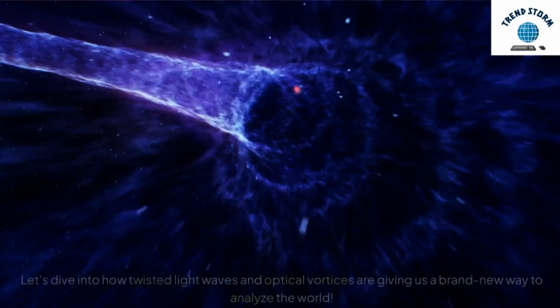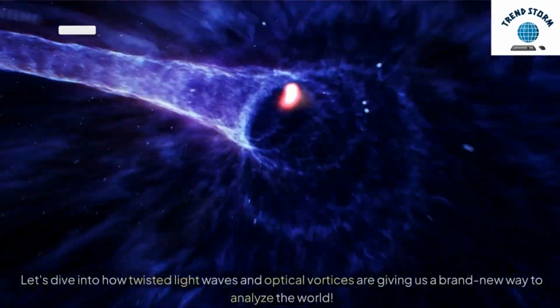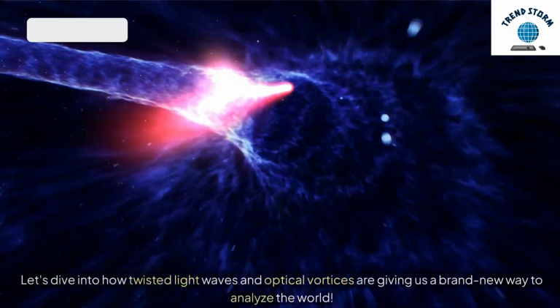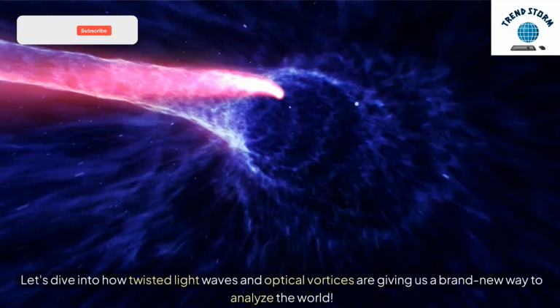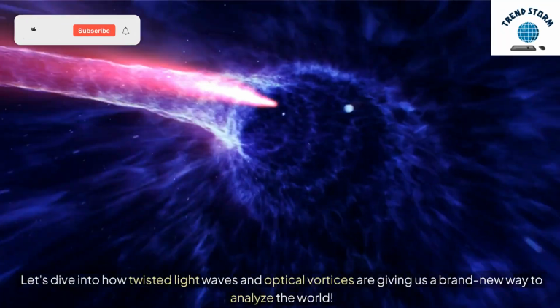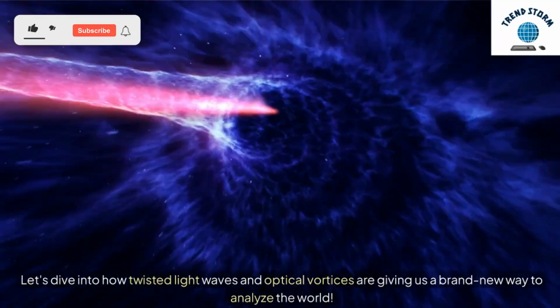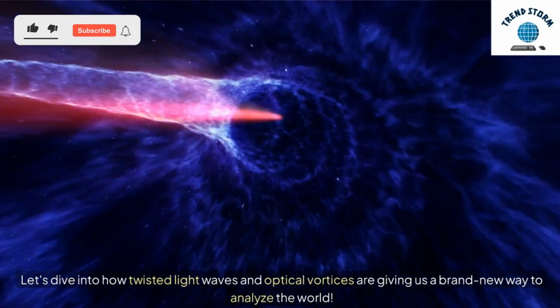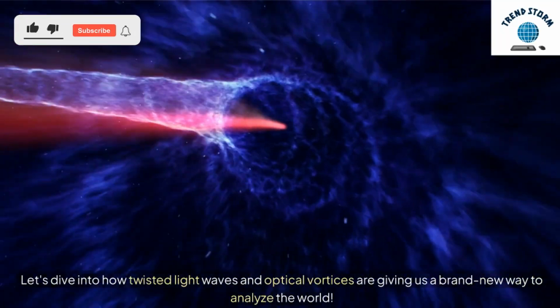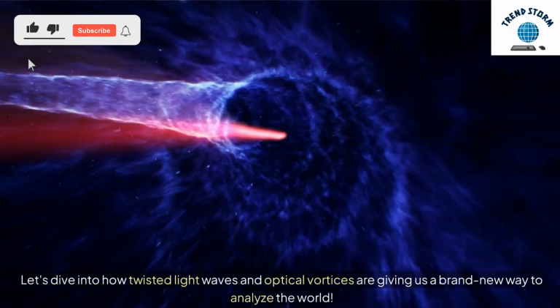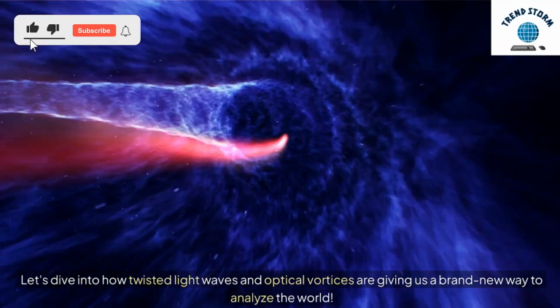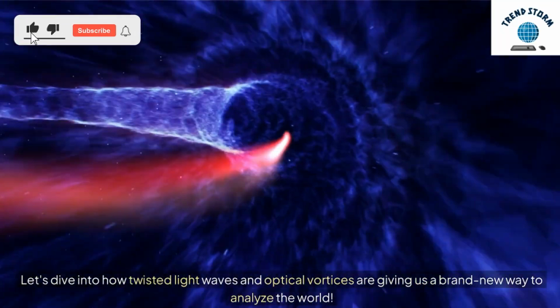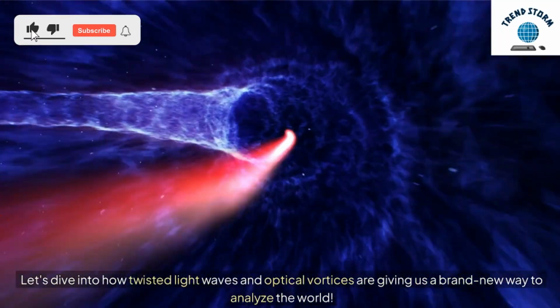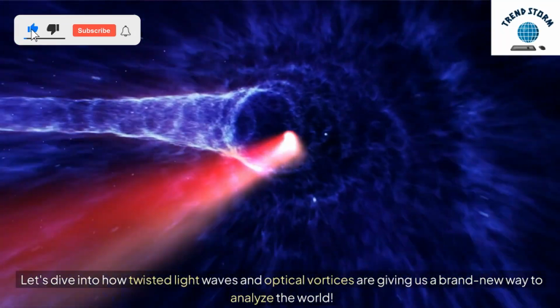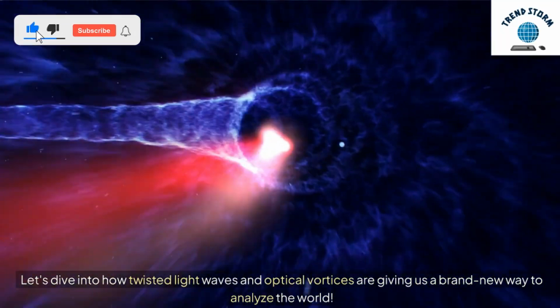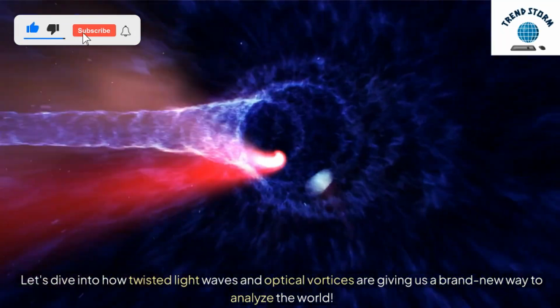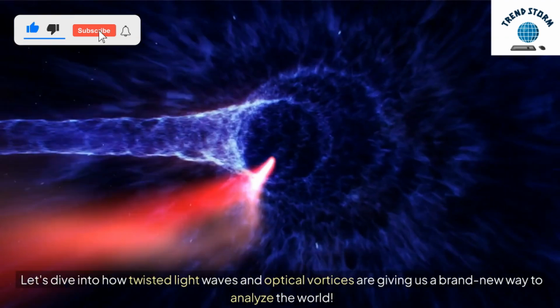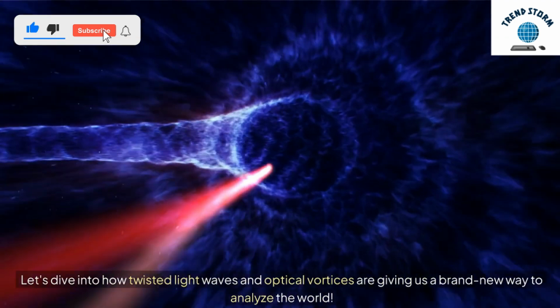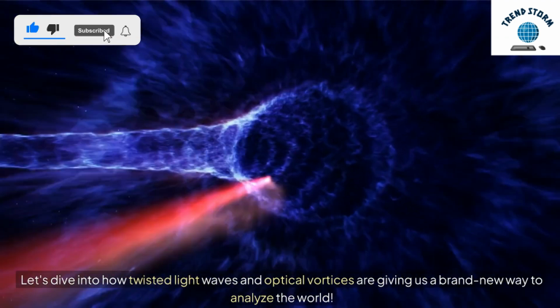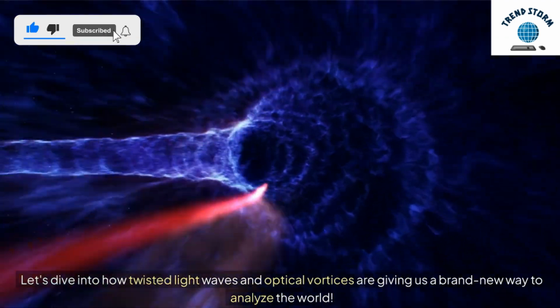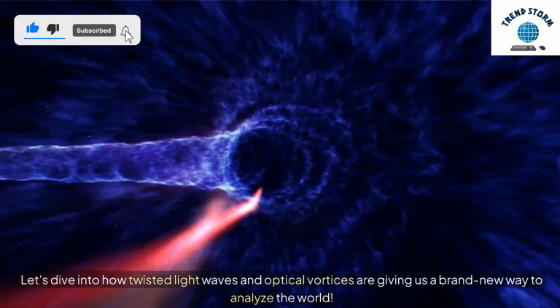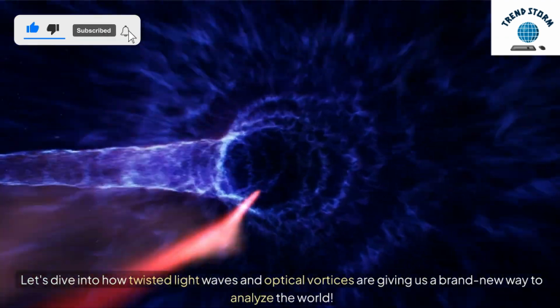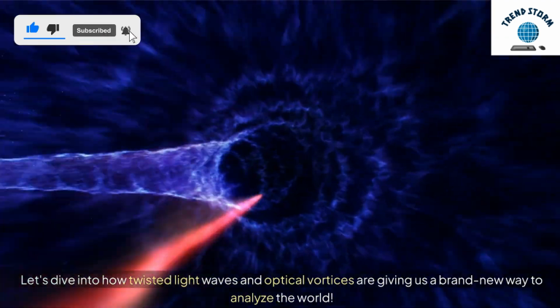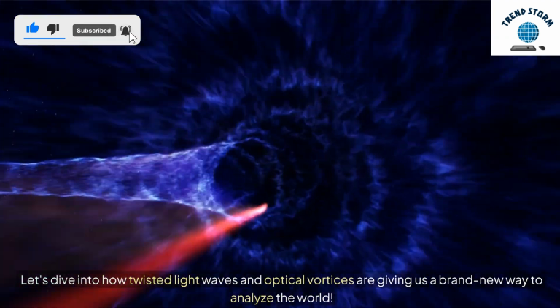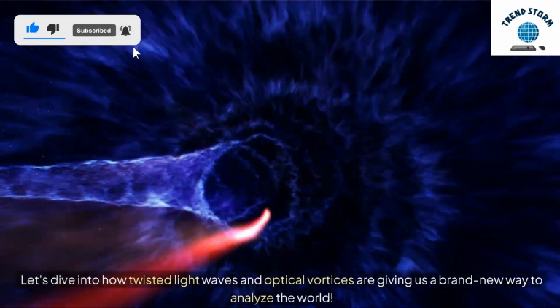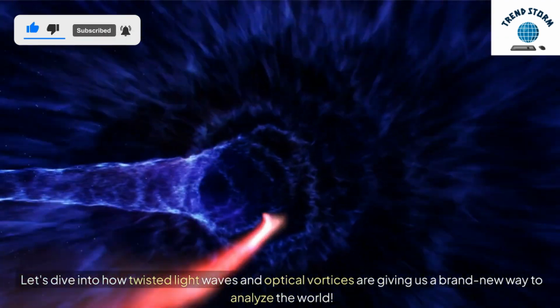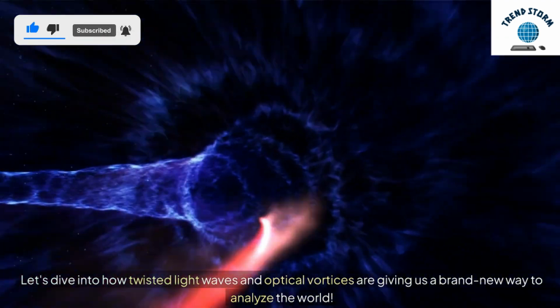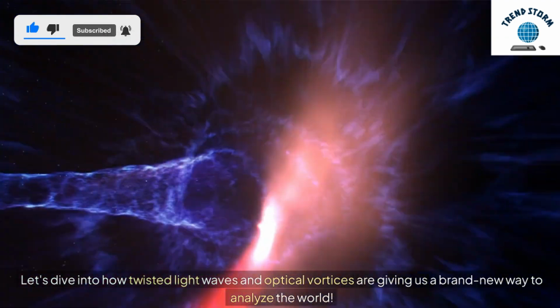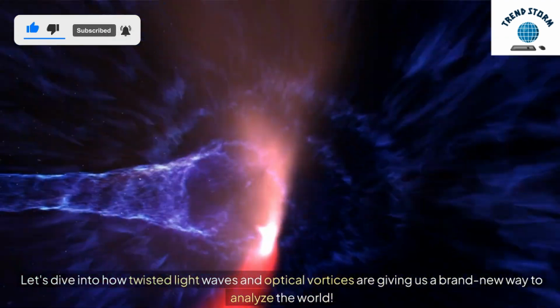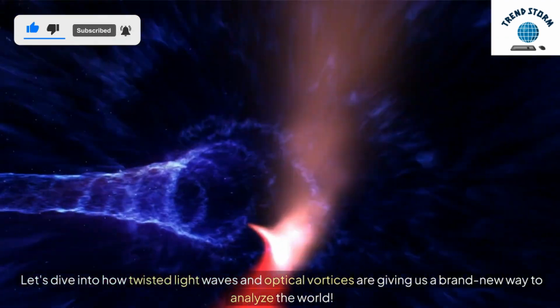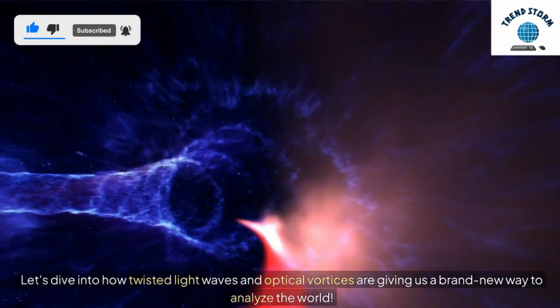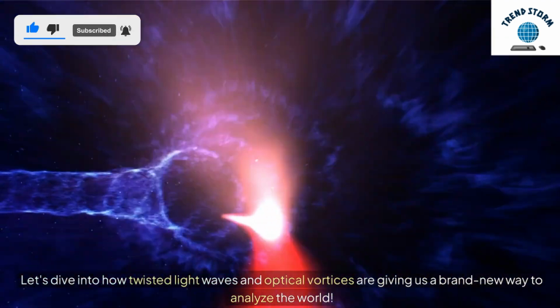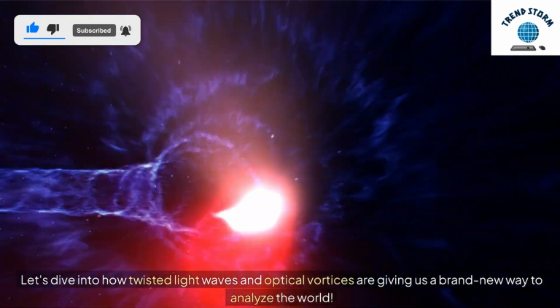Let's dive into how twisted light waves and optical vortices are giving us a brand new way to analyze the world.